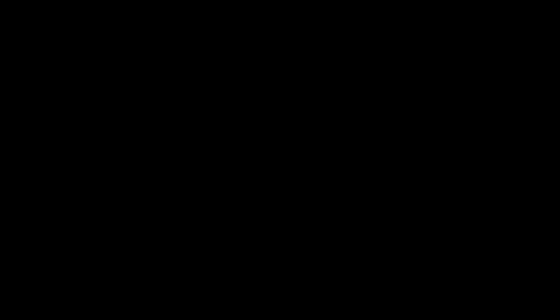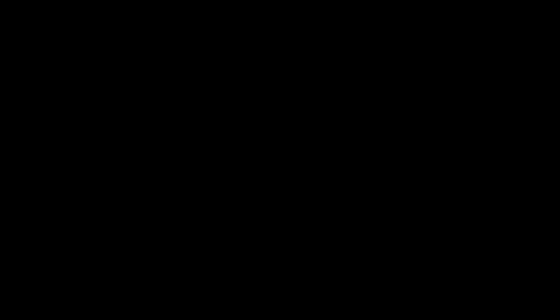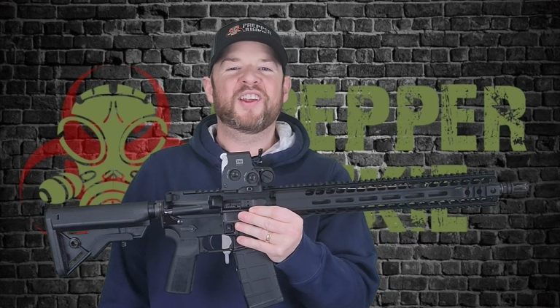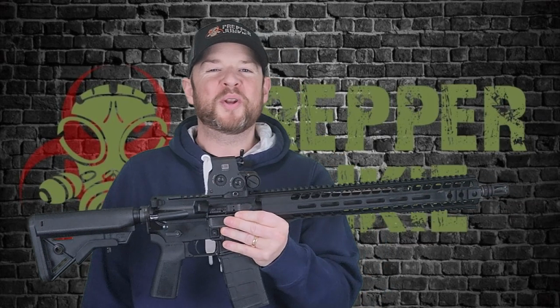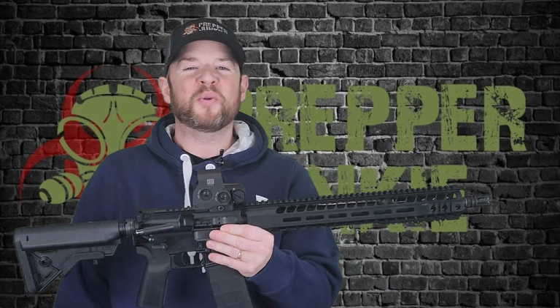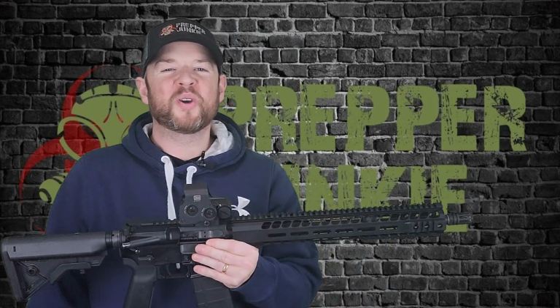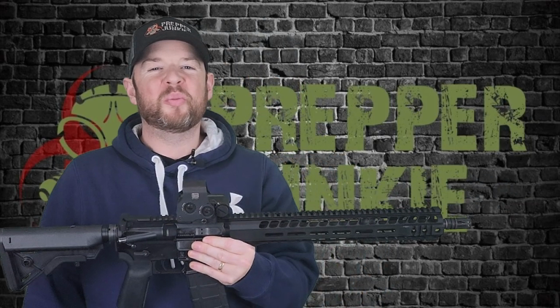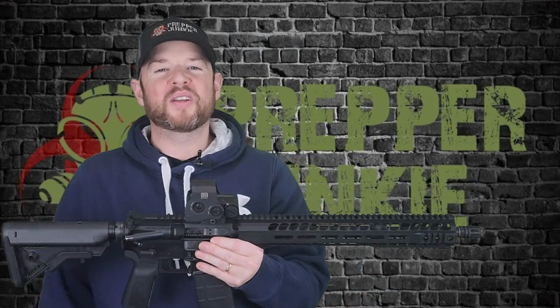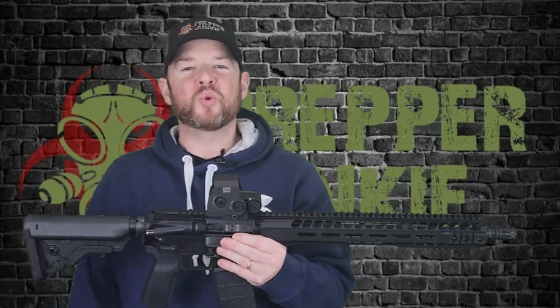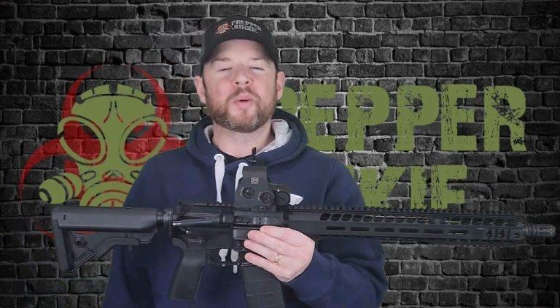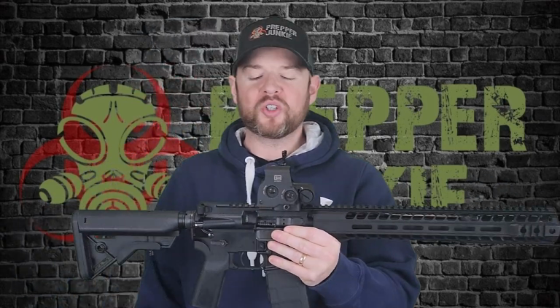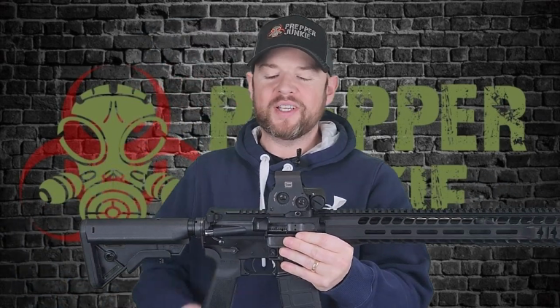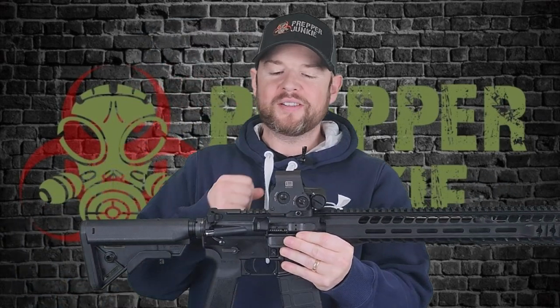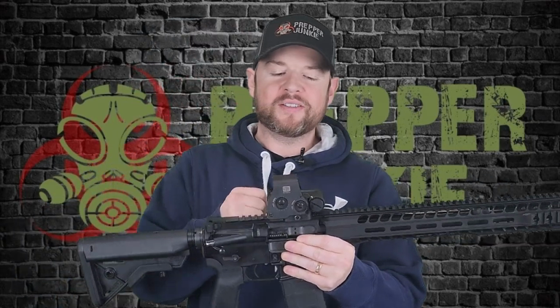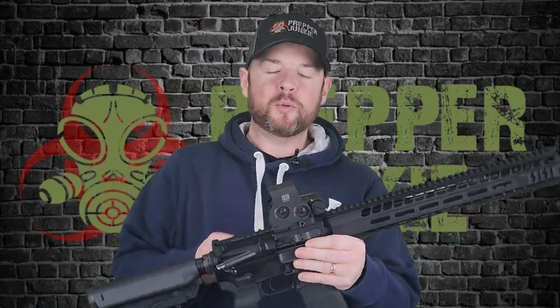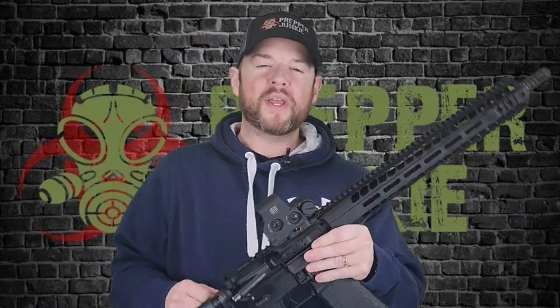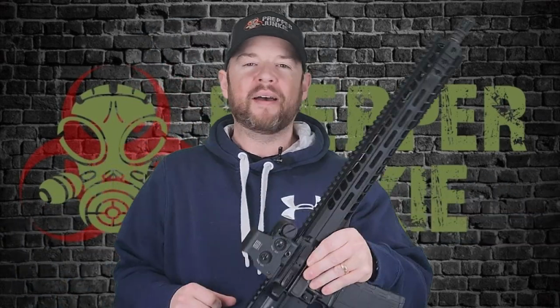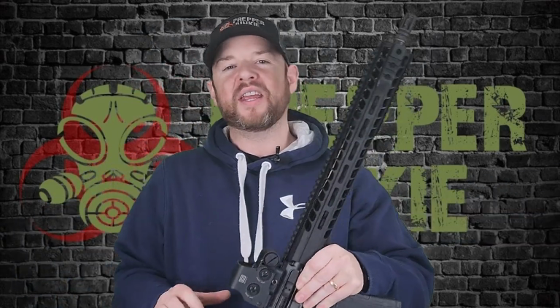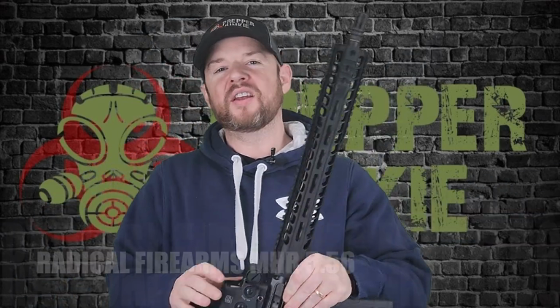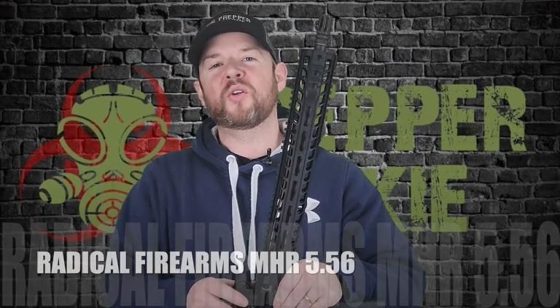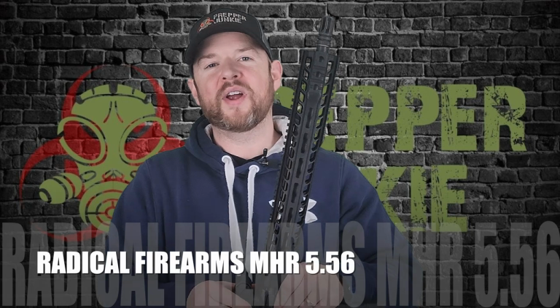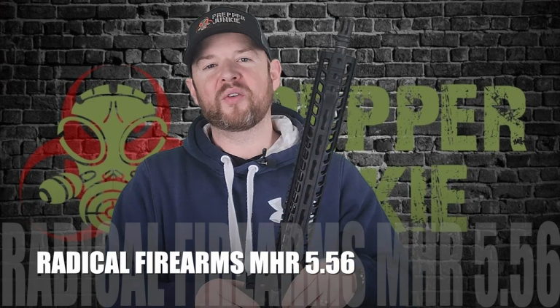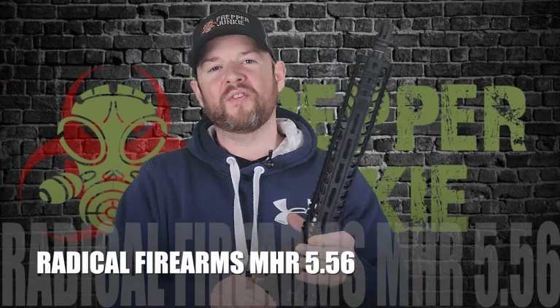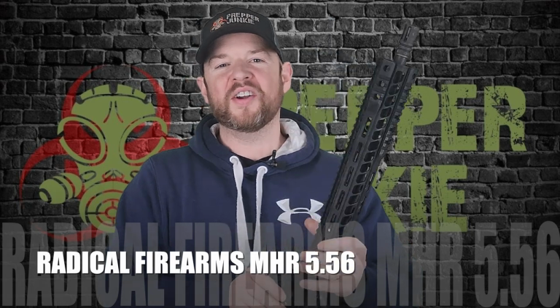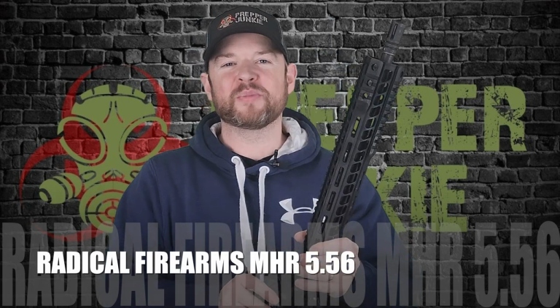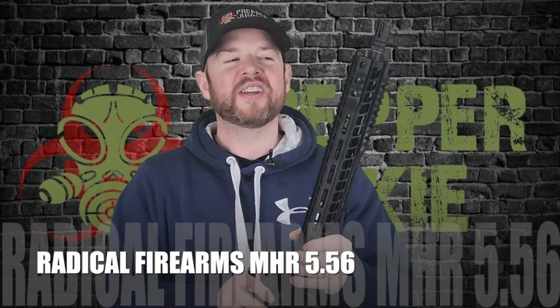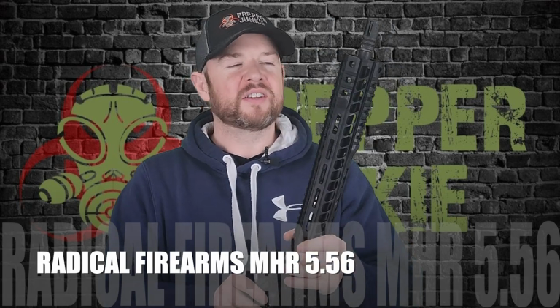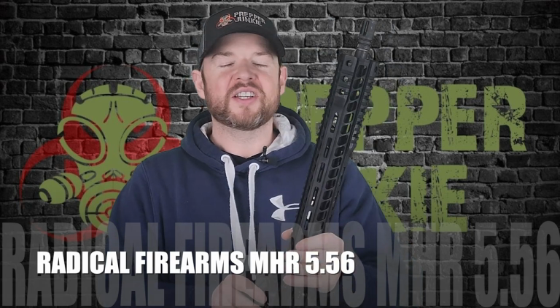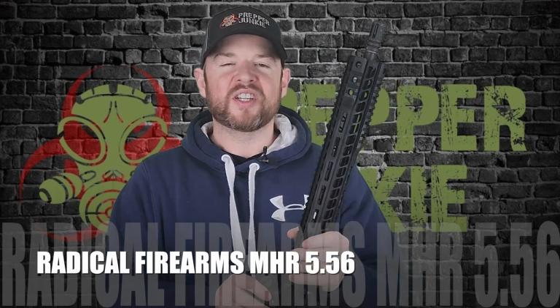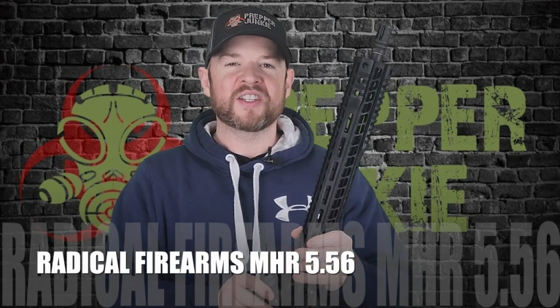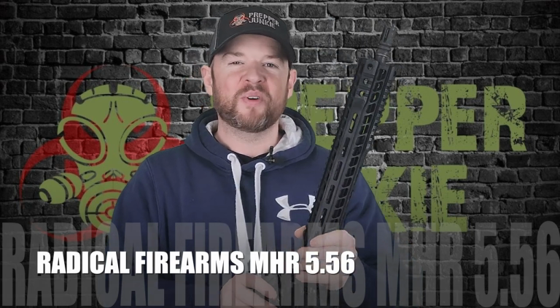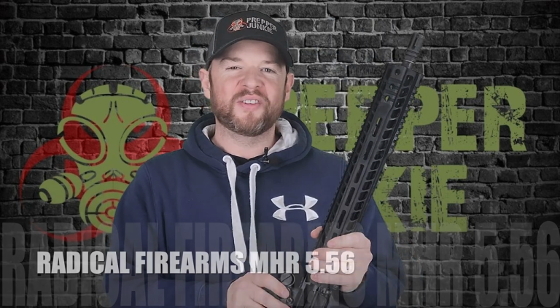Hey everybody, welcome back to Prepper Junkie. Today on the table we have another Radical Firearms. Let's check this one out.